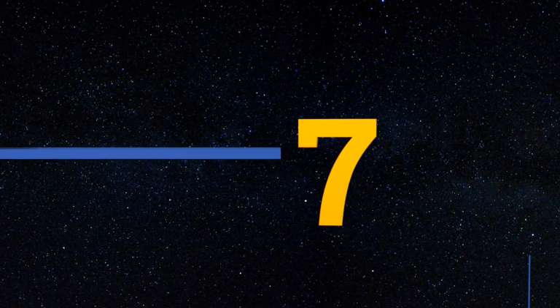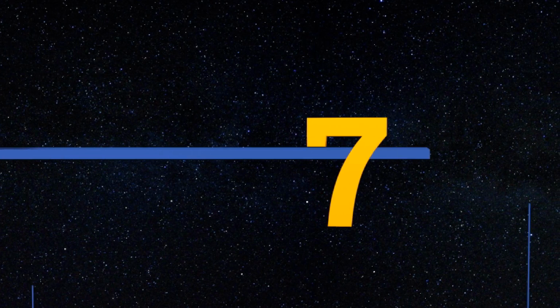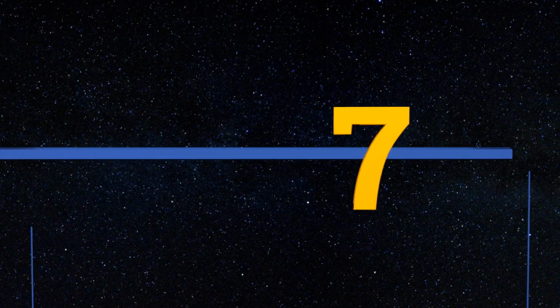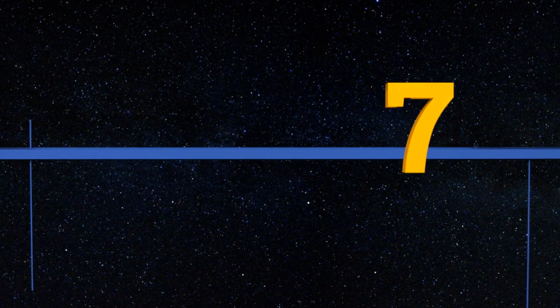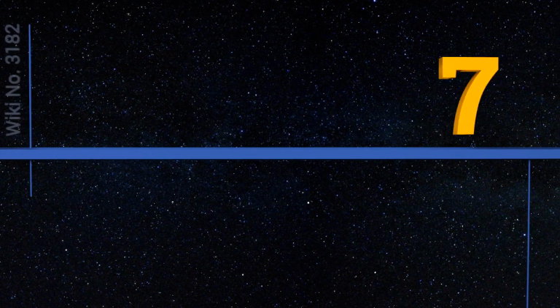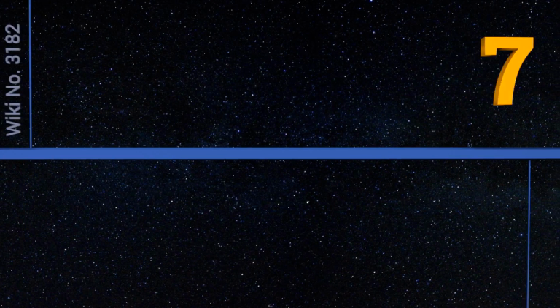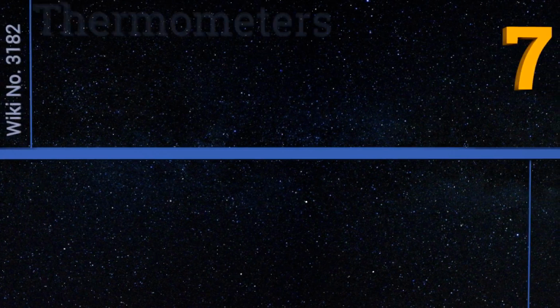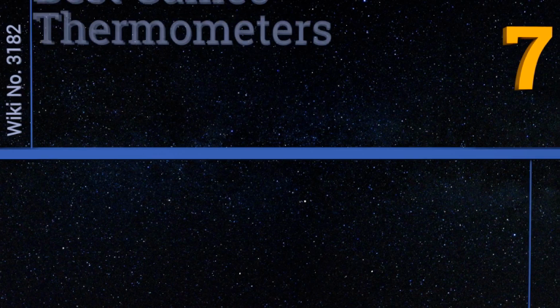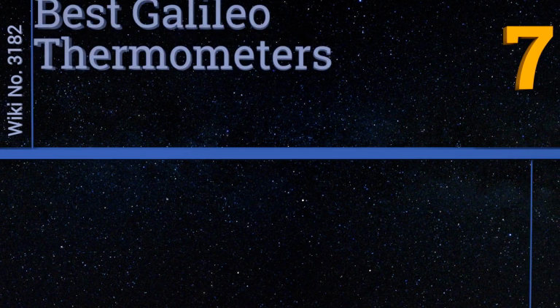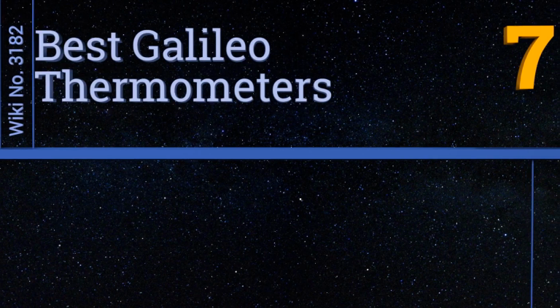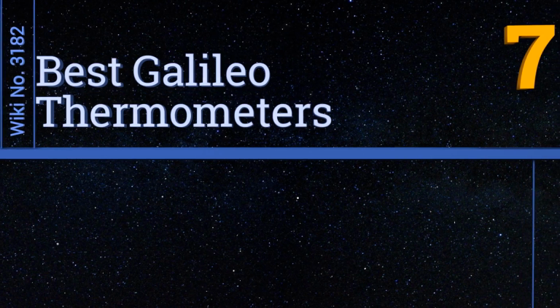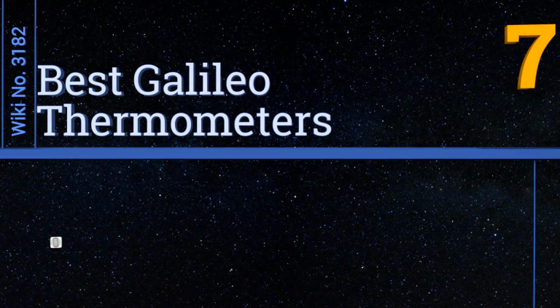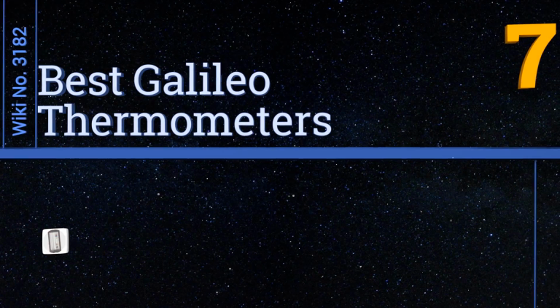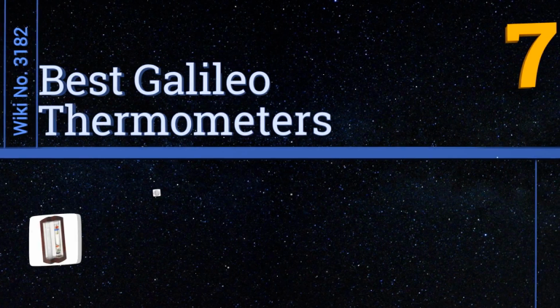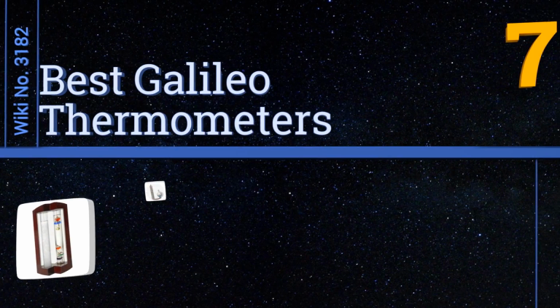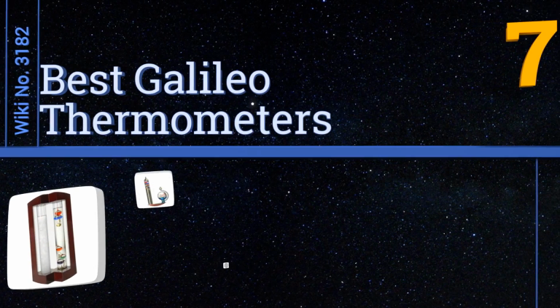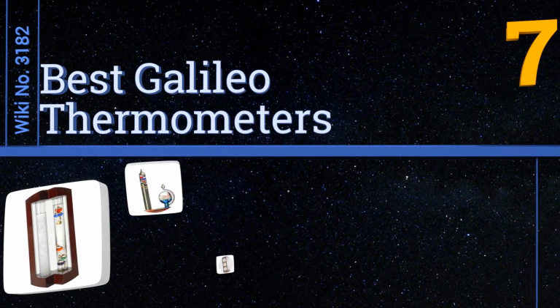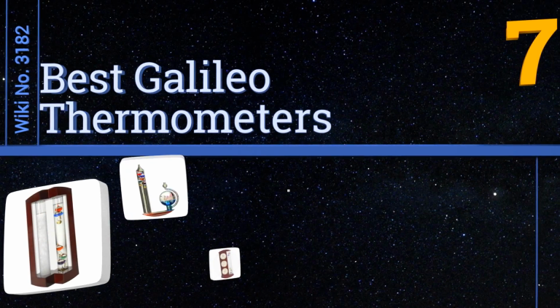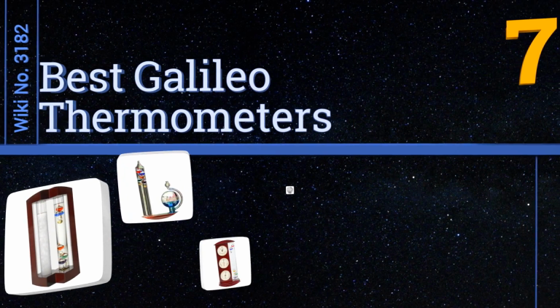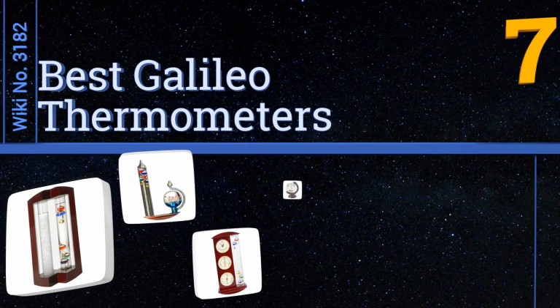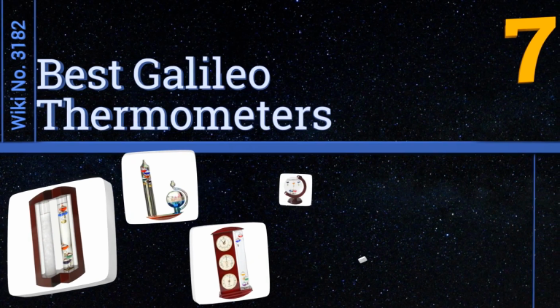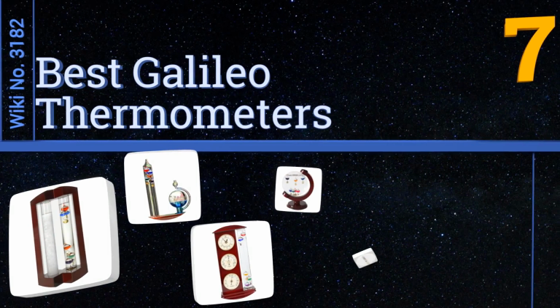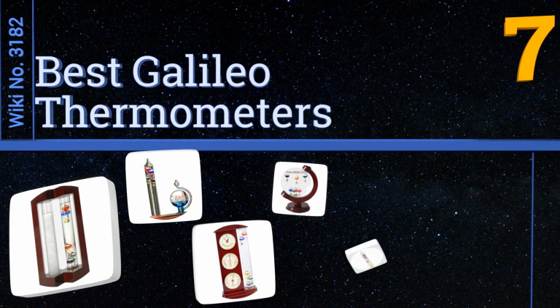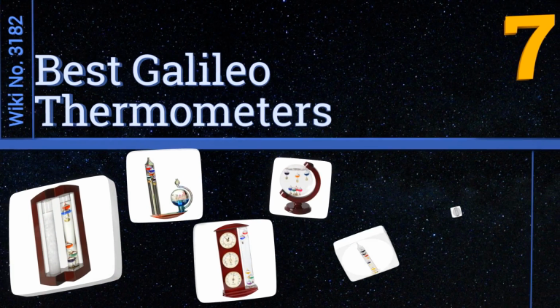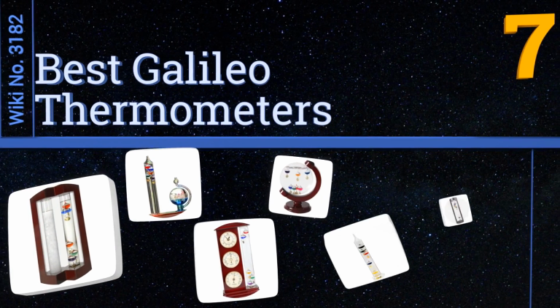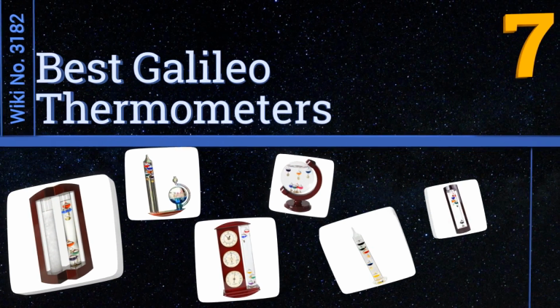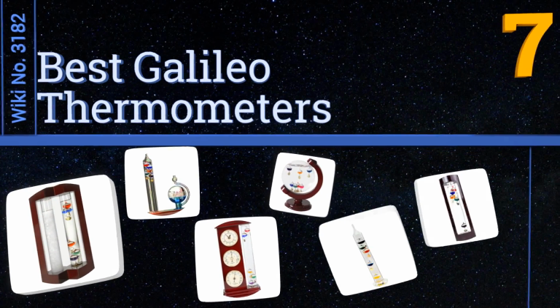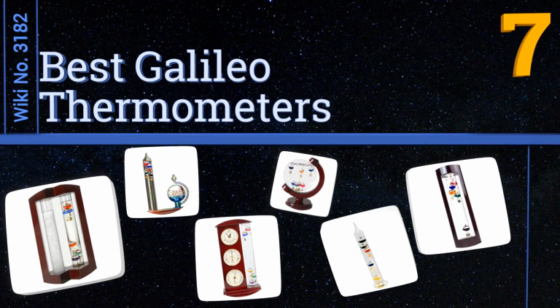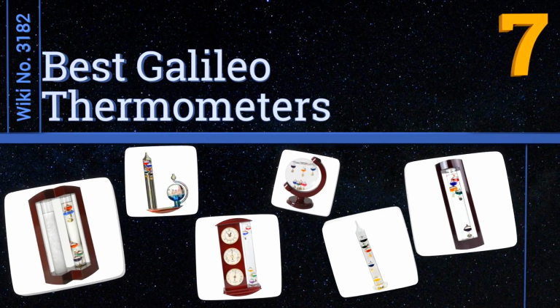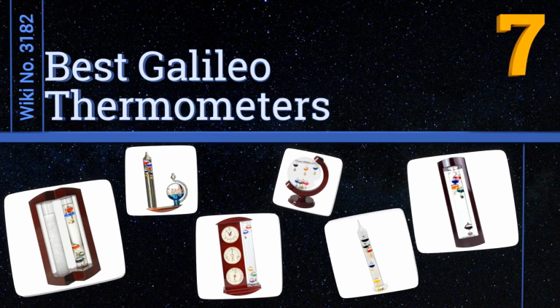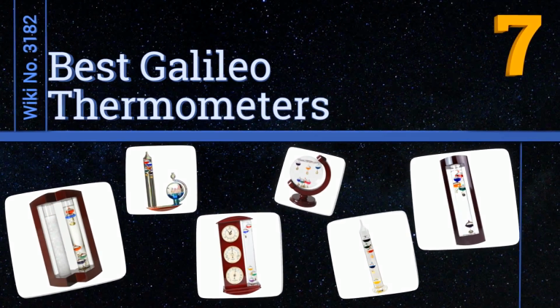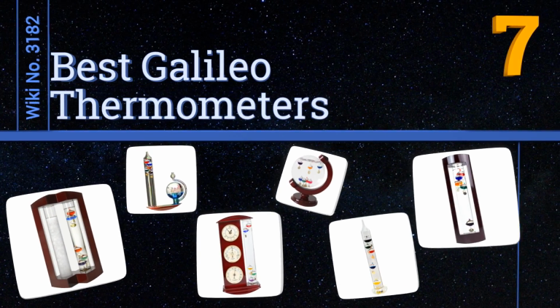EasyVid presents the seven best Galileo thermometers. Let's get started with the list.